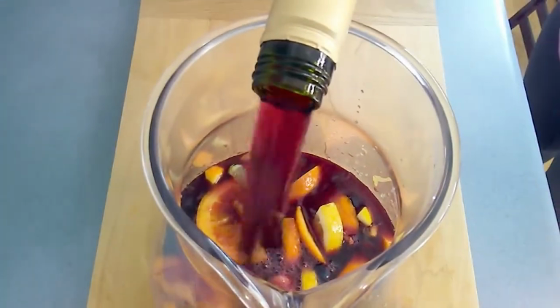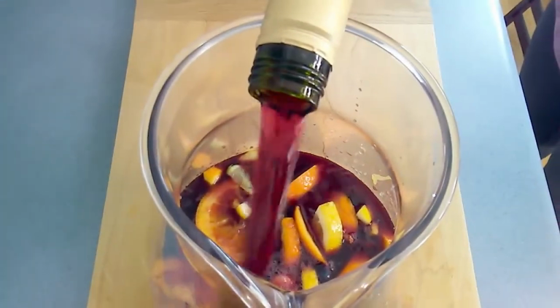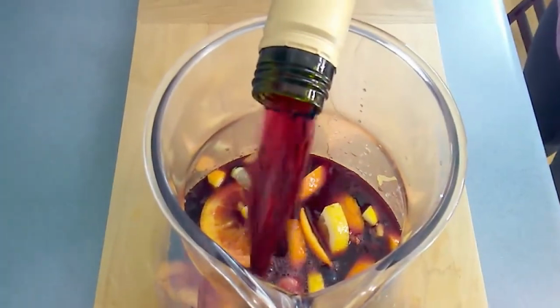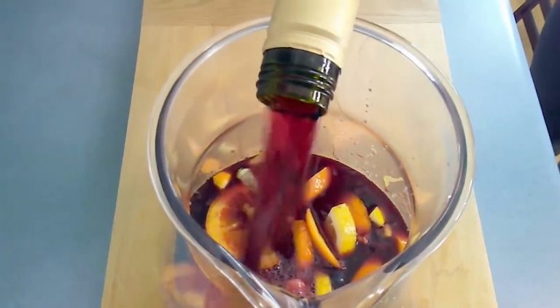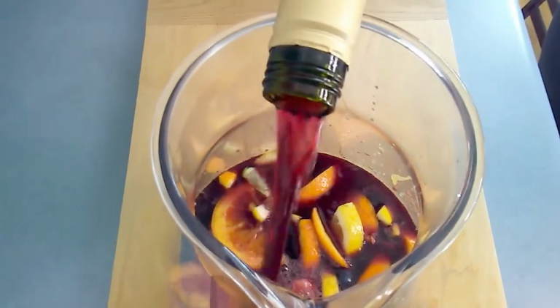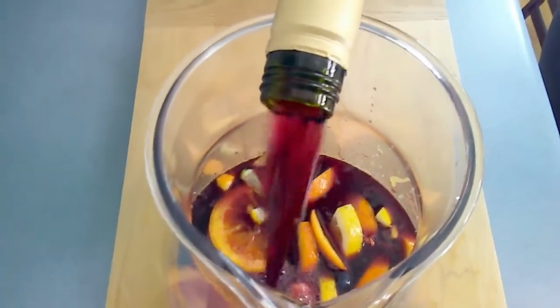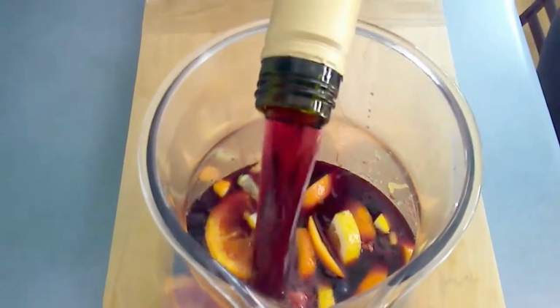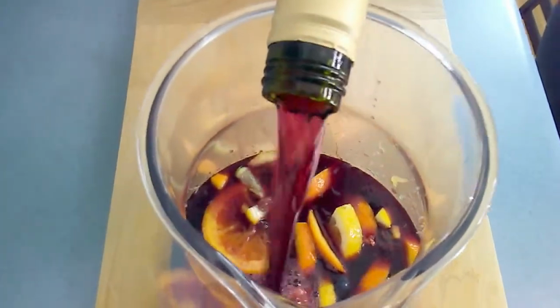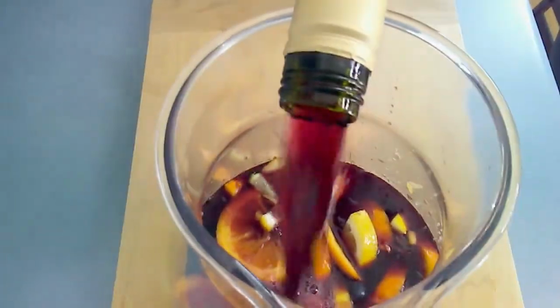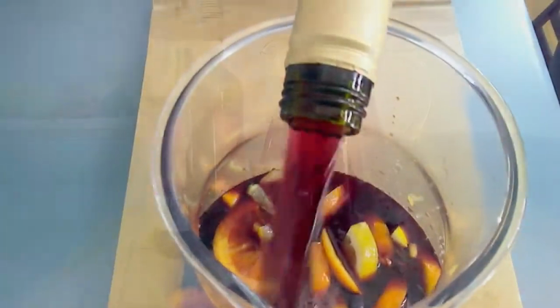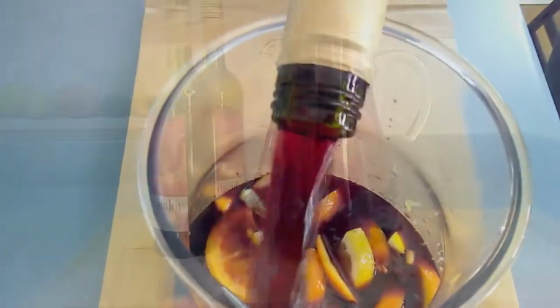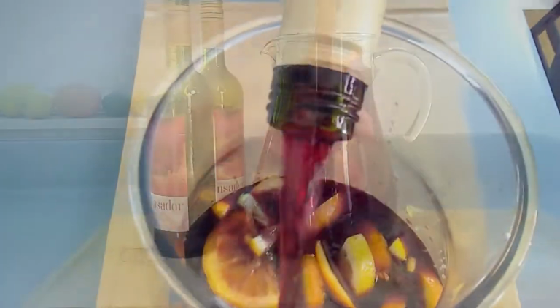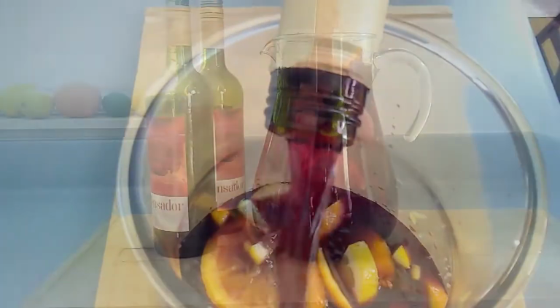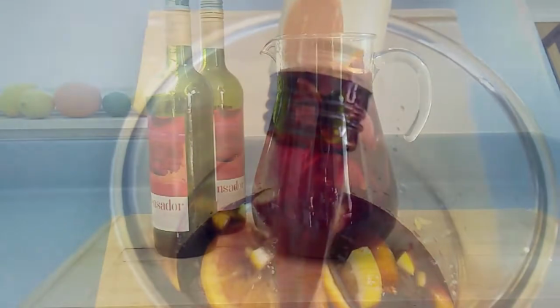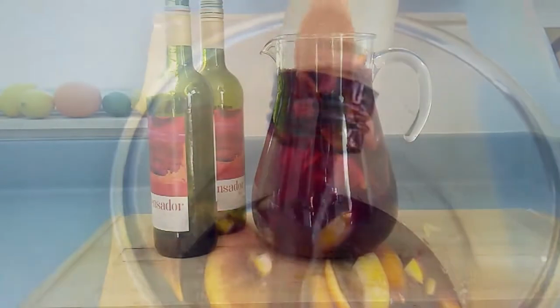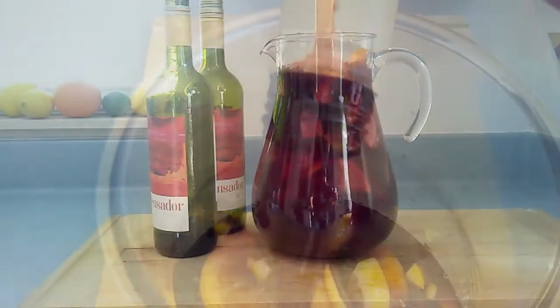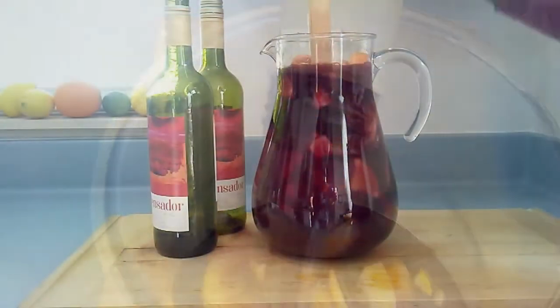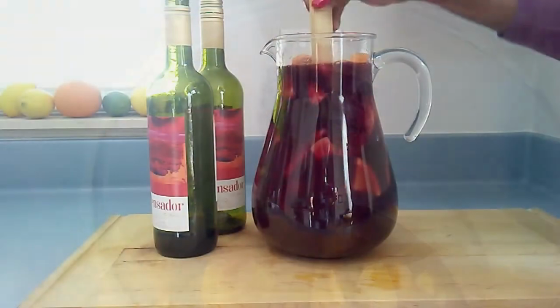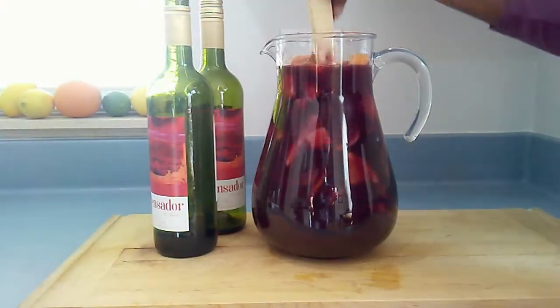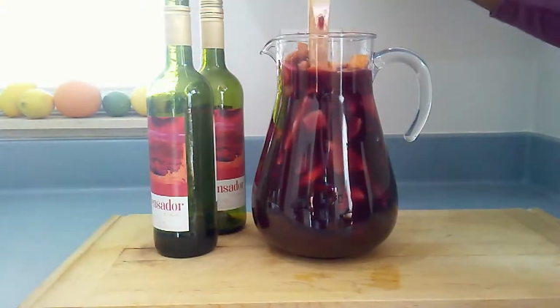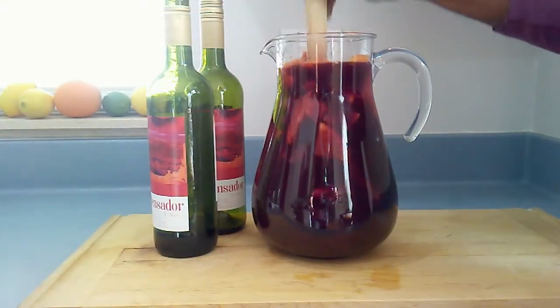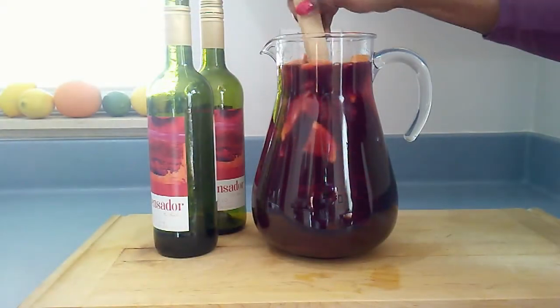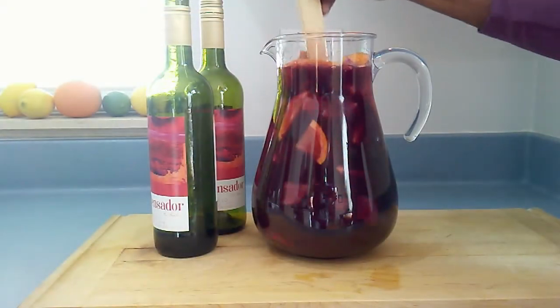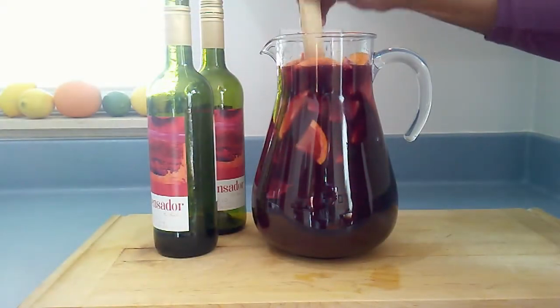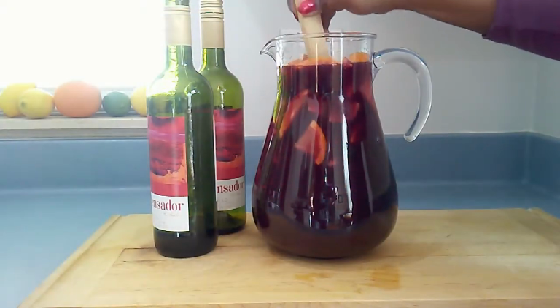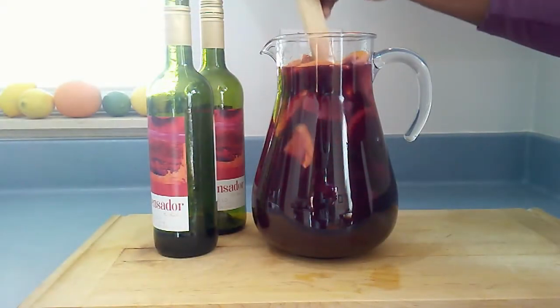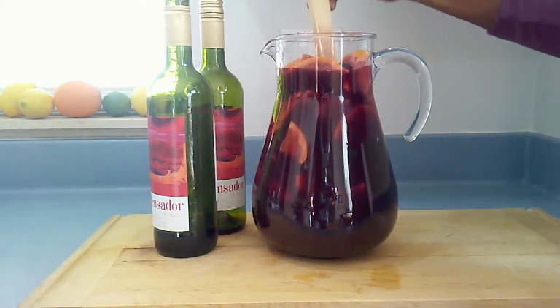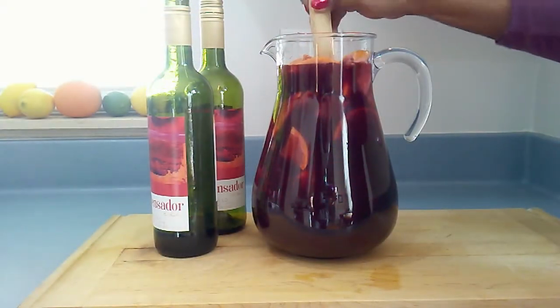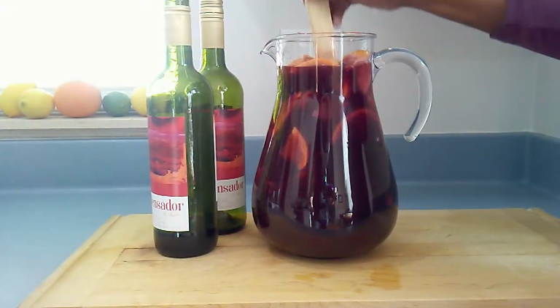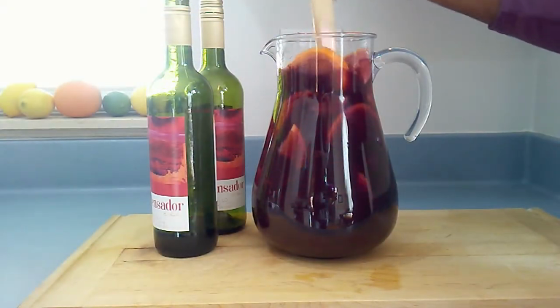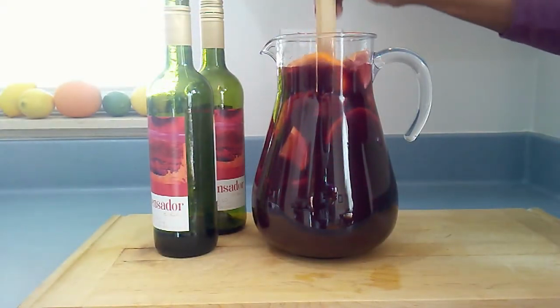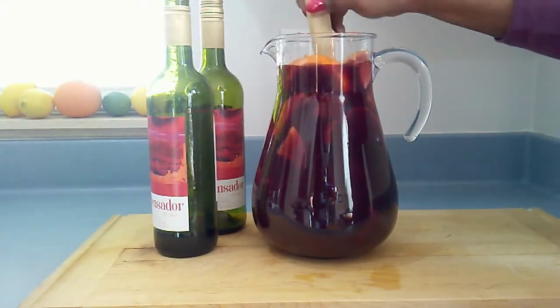Now I add in my wine and give it a good stir.